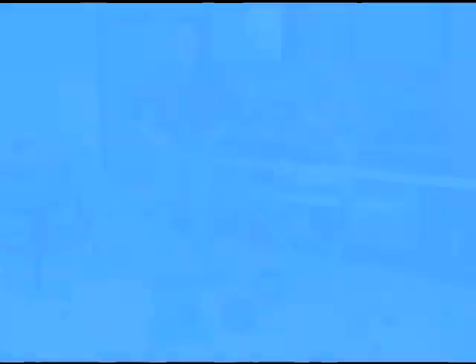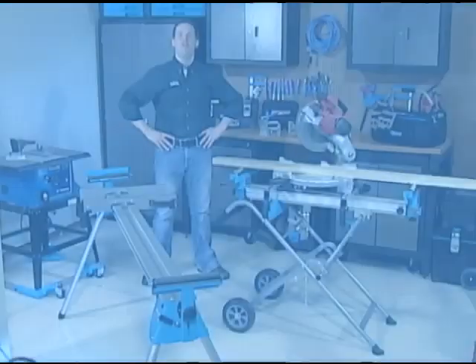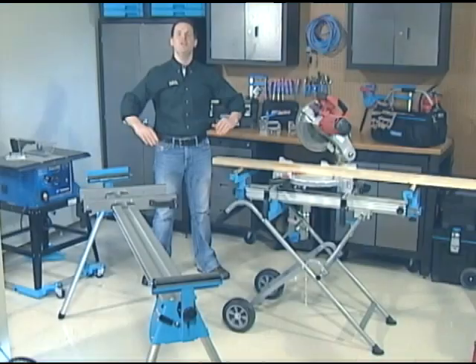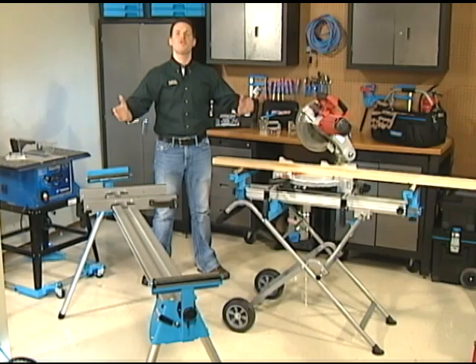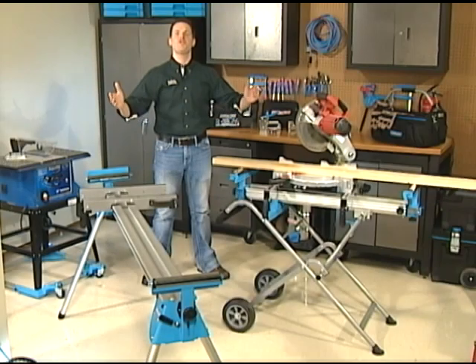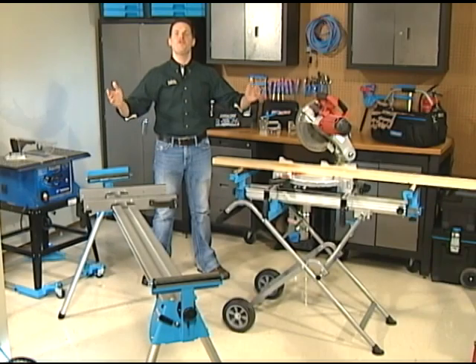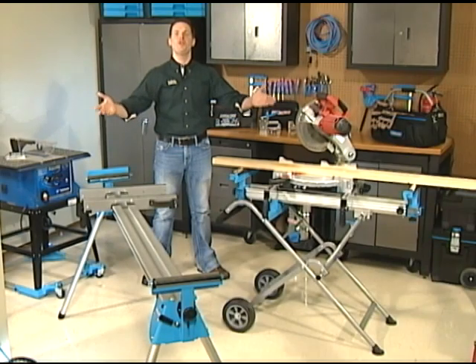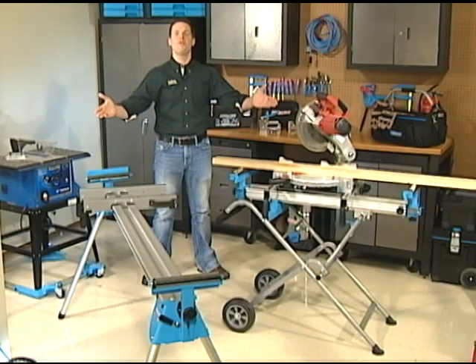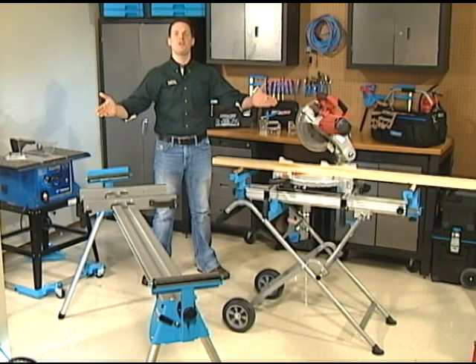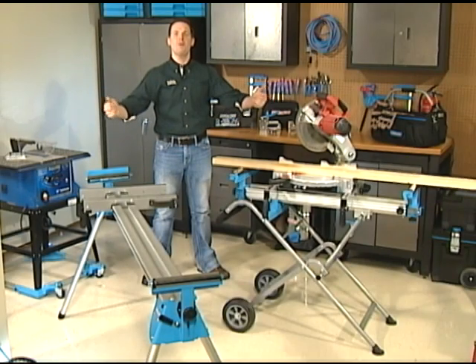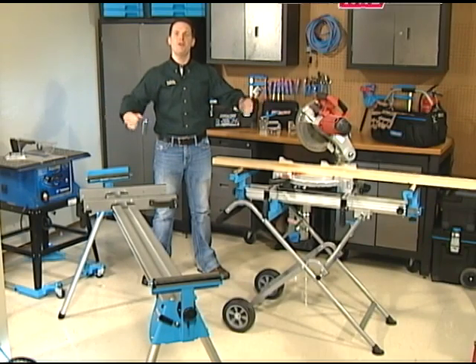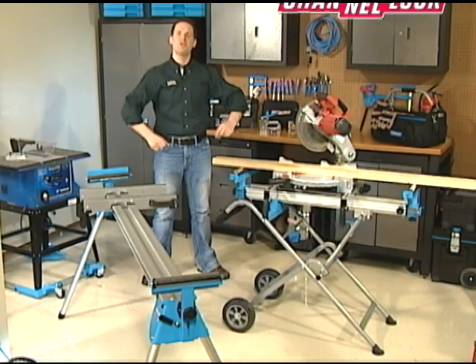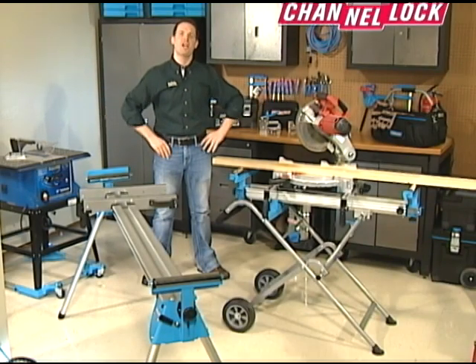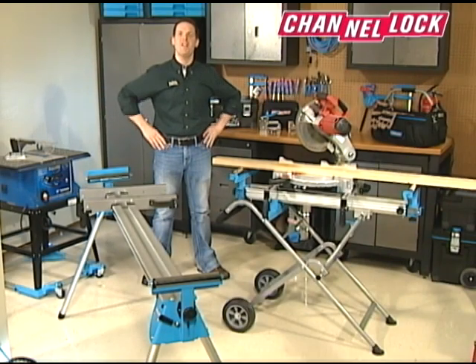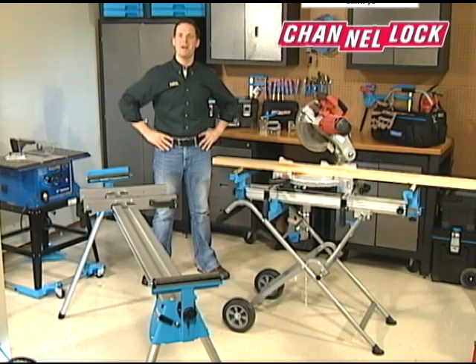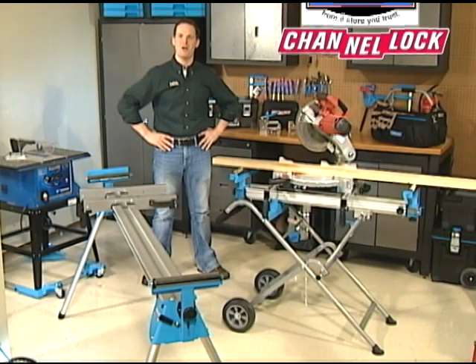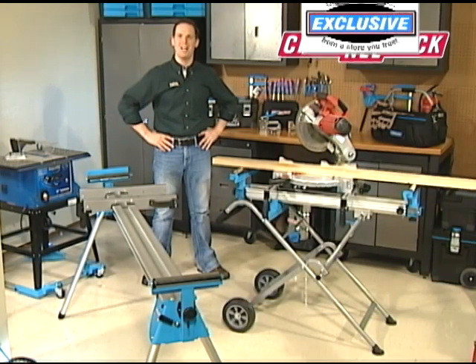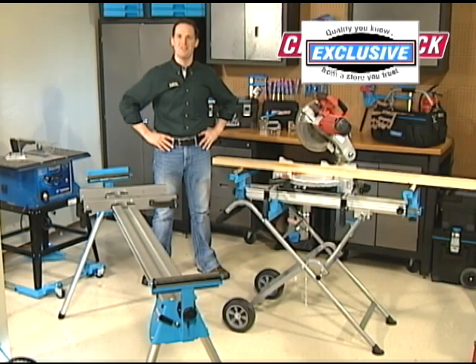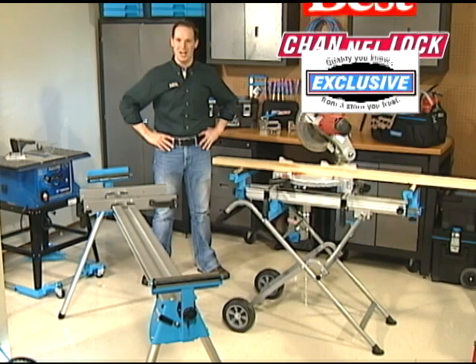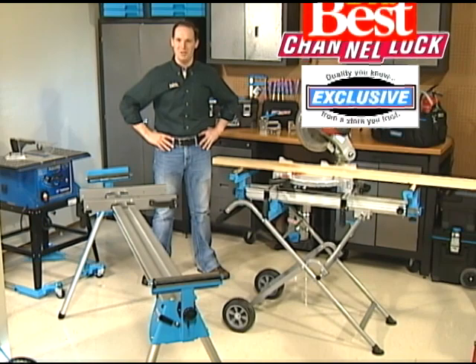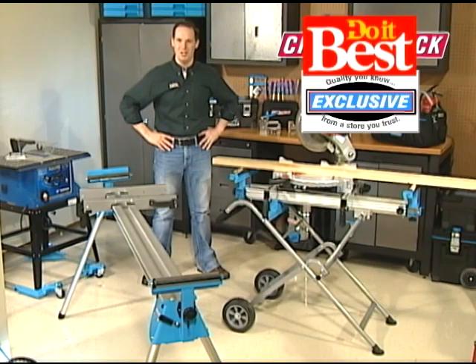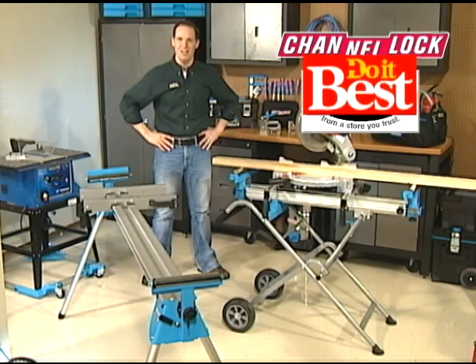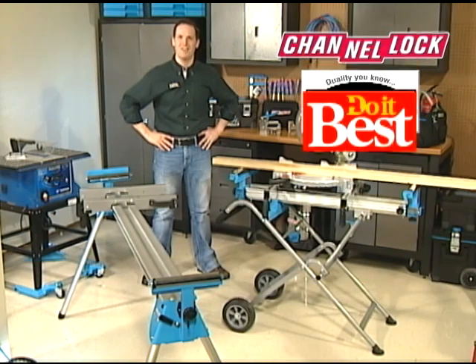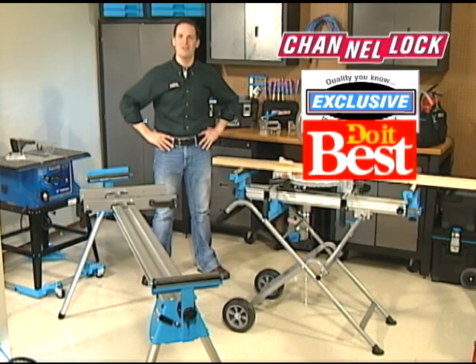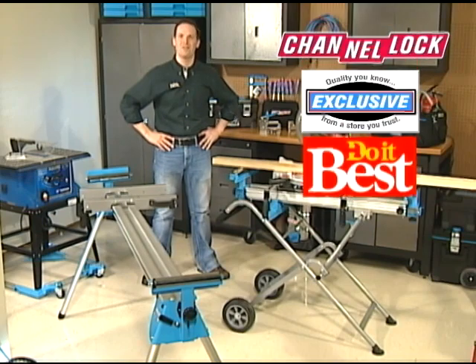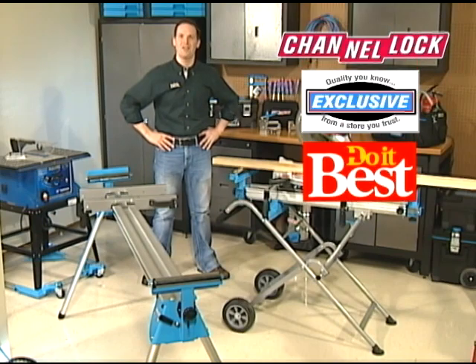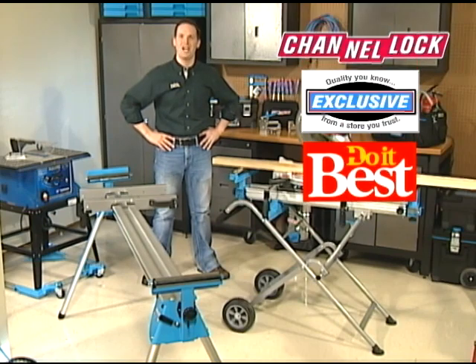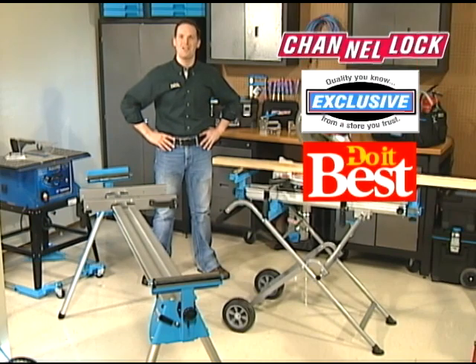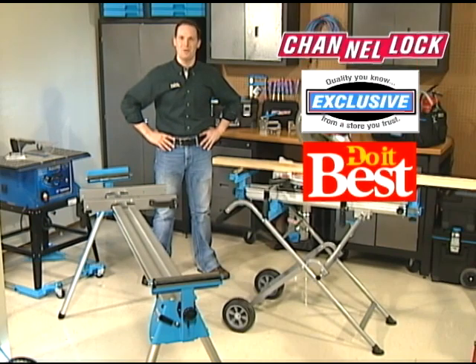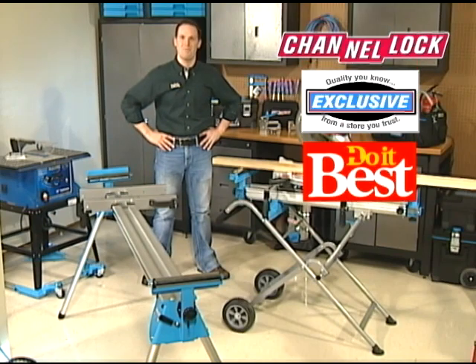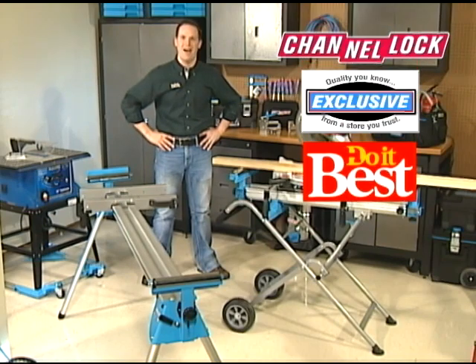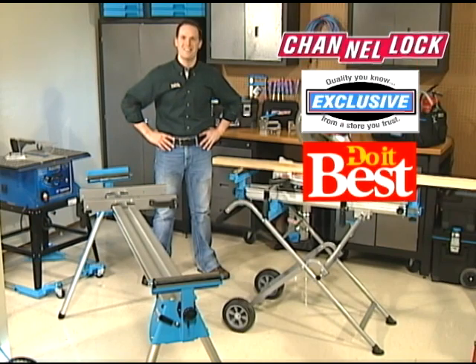These are just a few of the dependable Channellock products available exclusively at Do It Best.